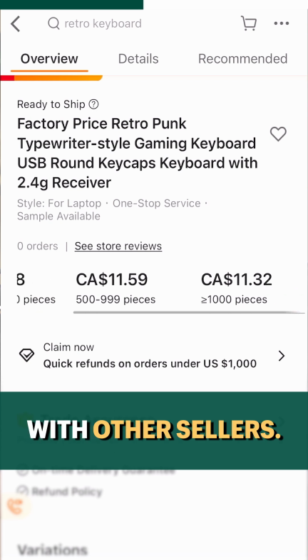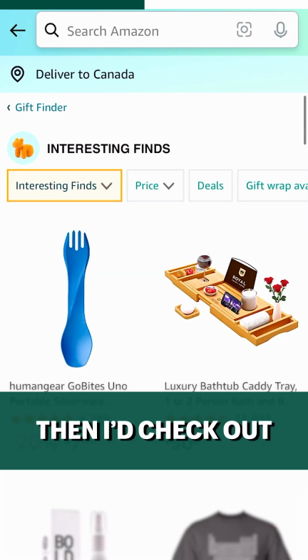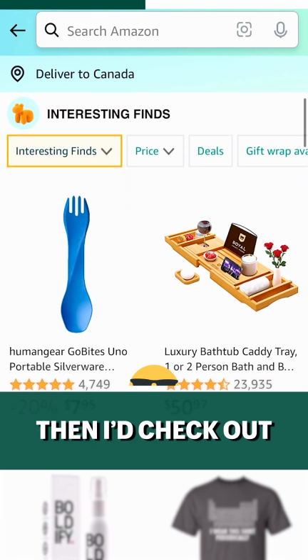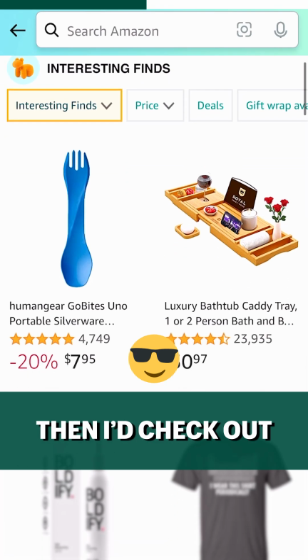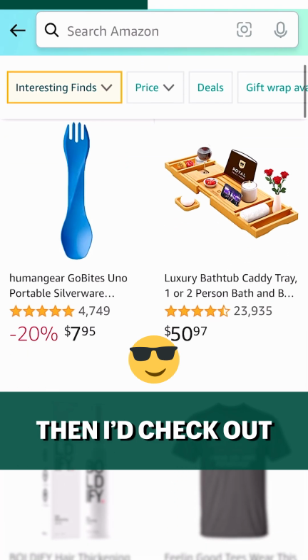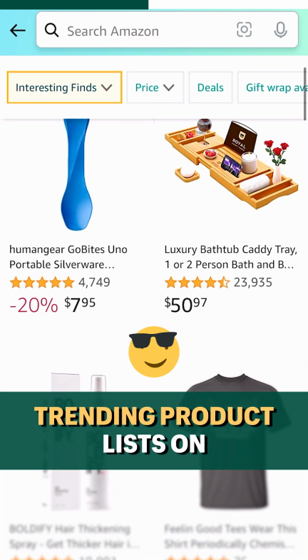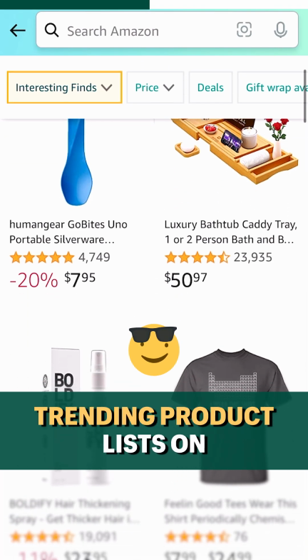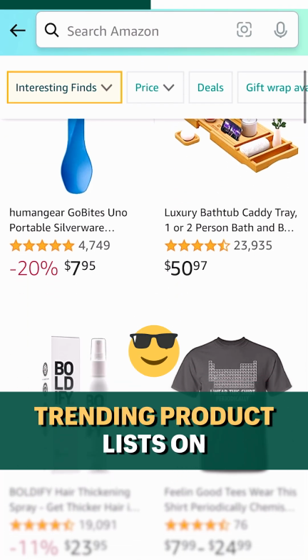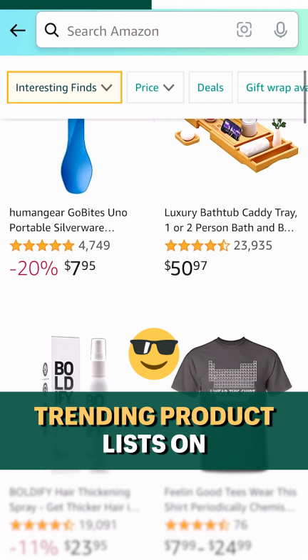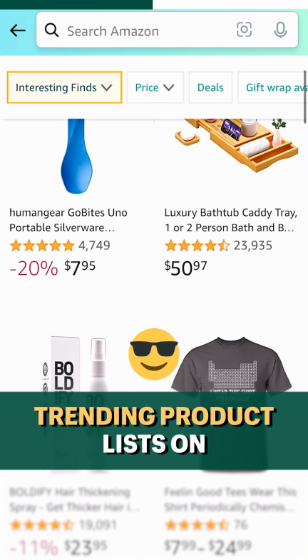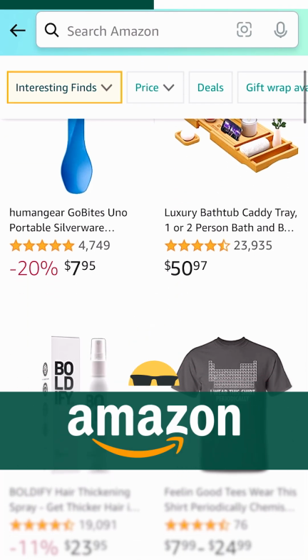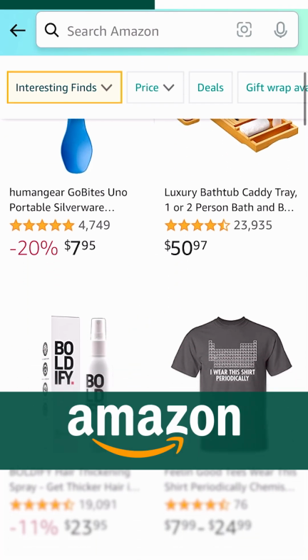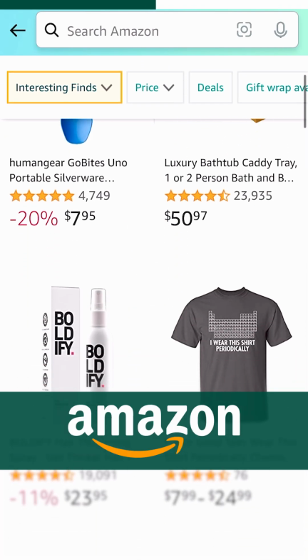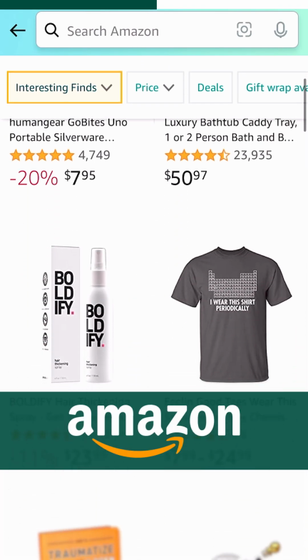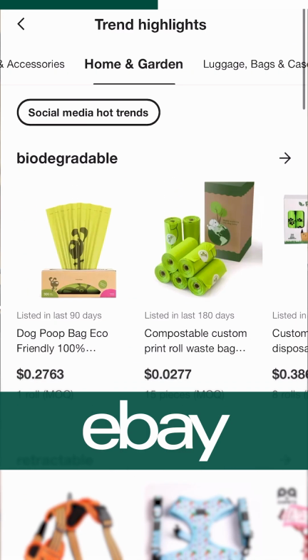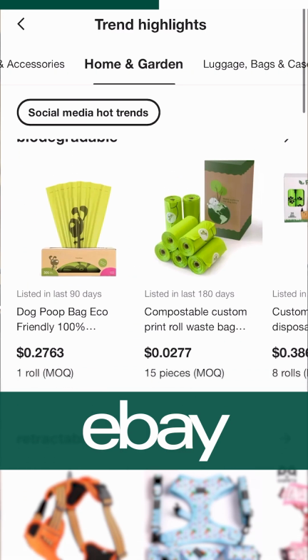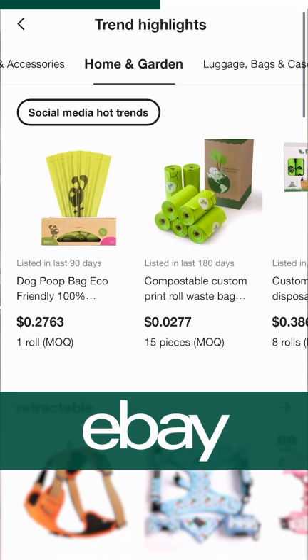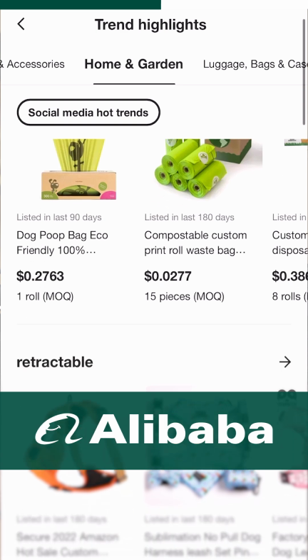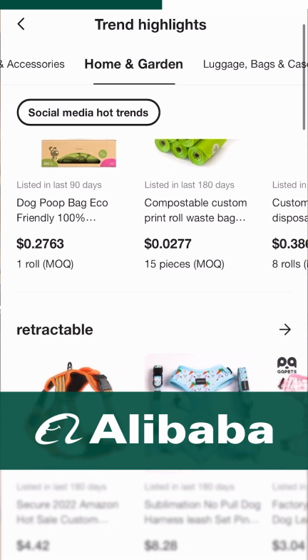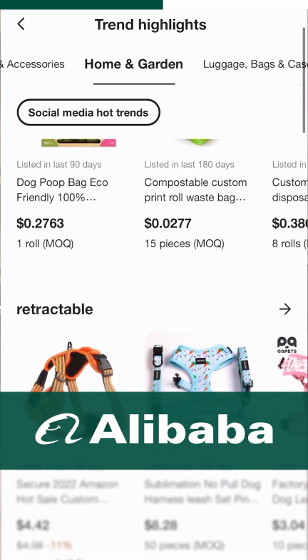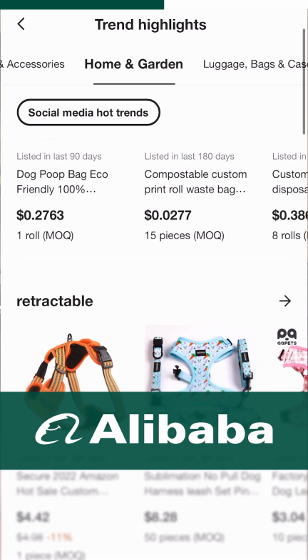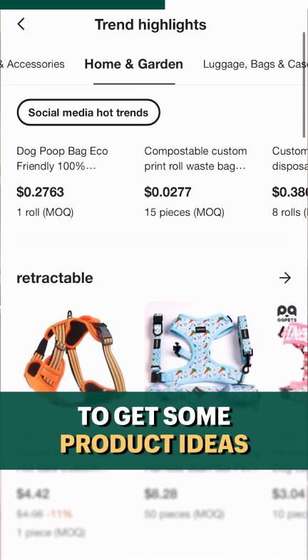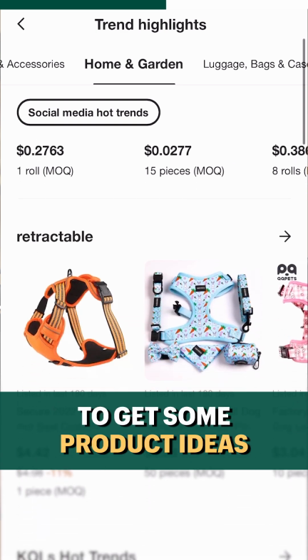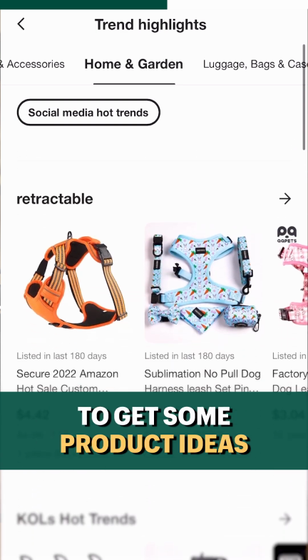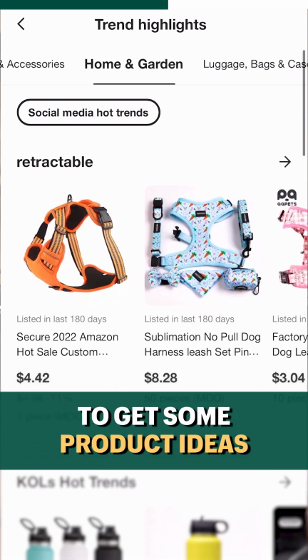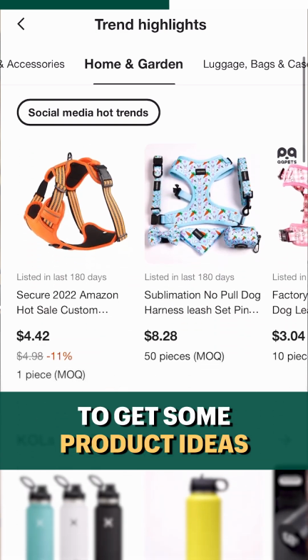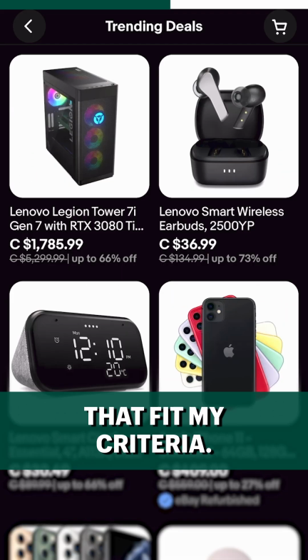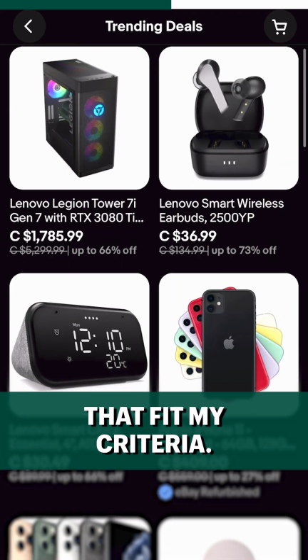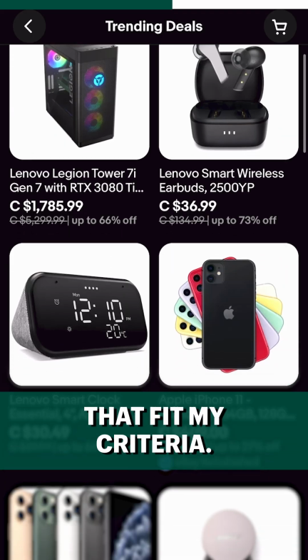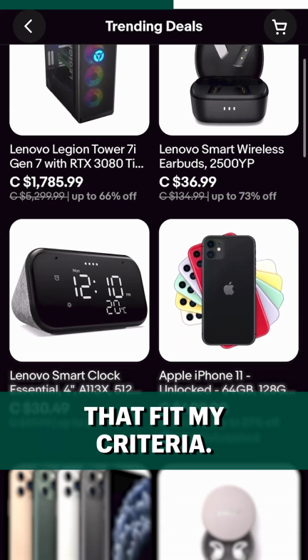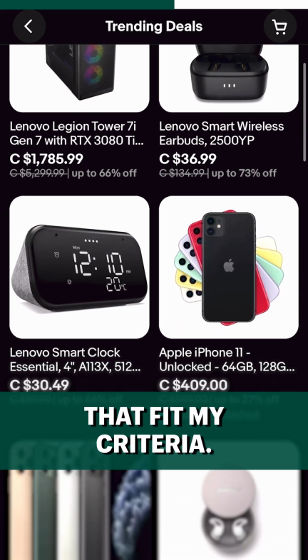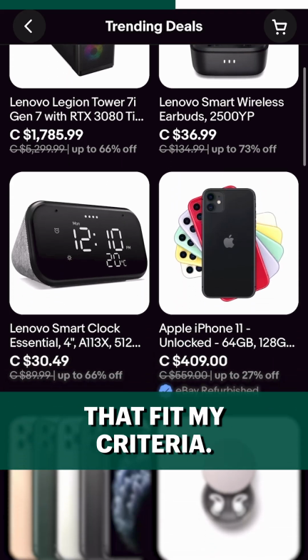Then I'd check out trending product lists on Amazon, eBay, and Alibaba to get some product ideas that fit my criteria.